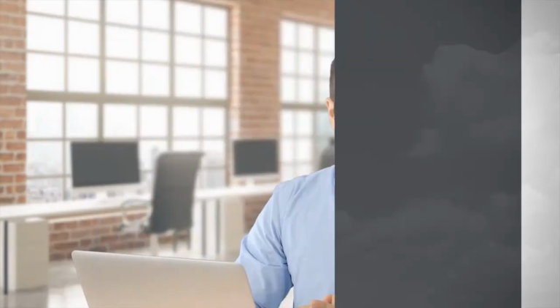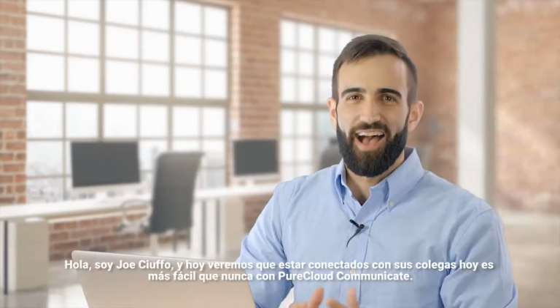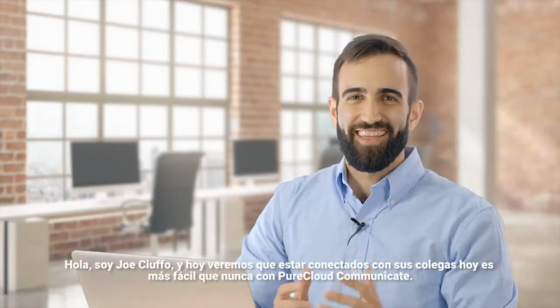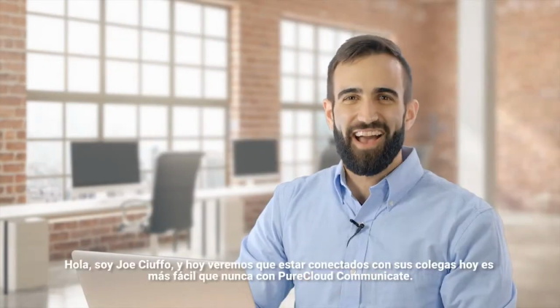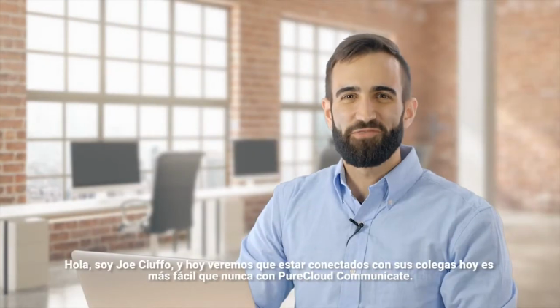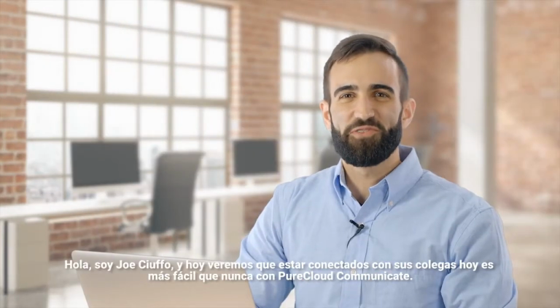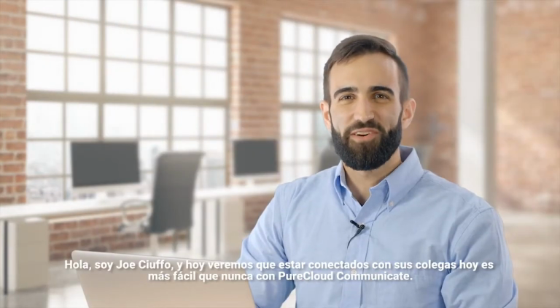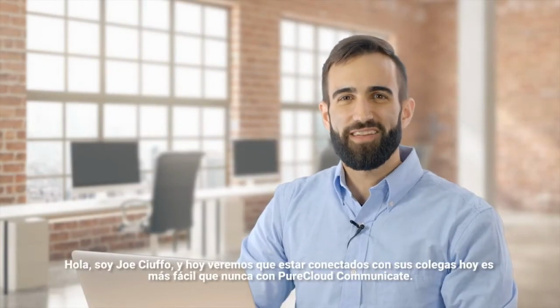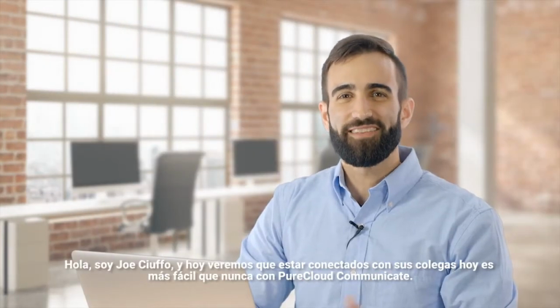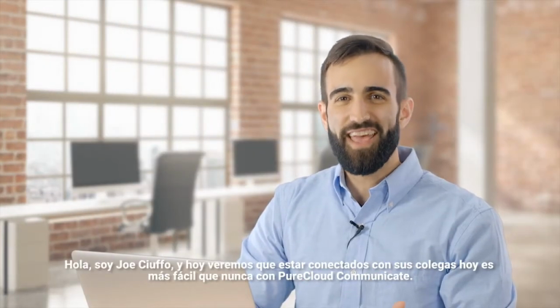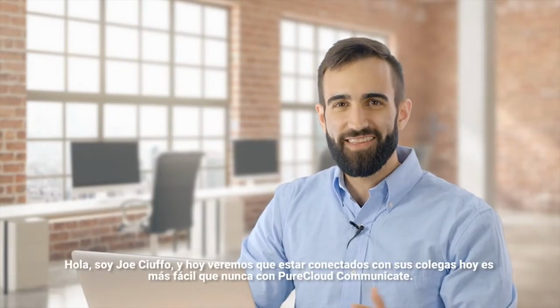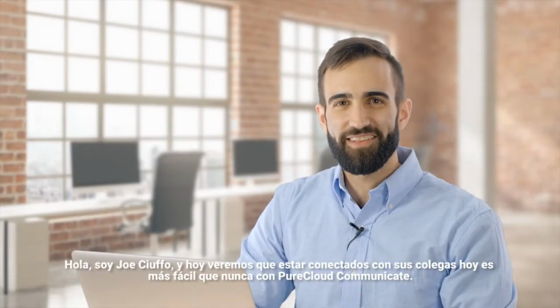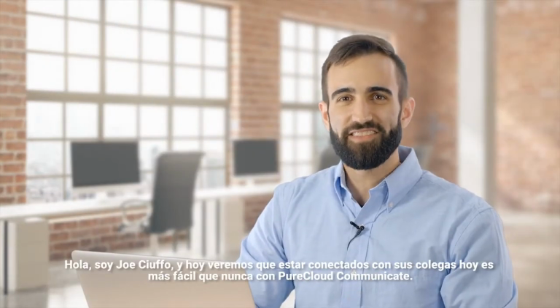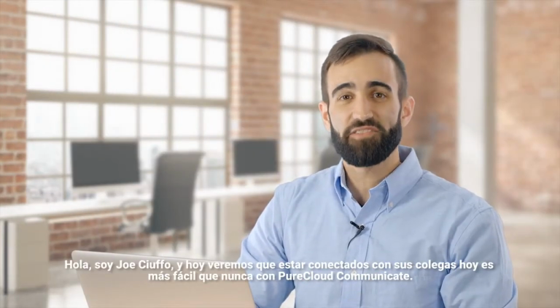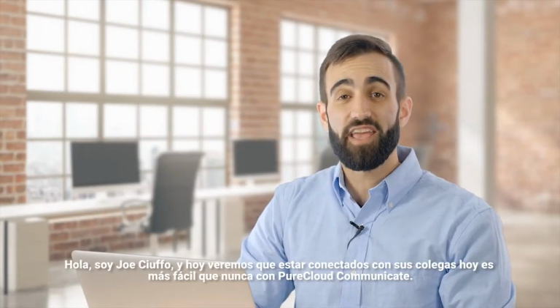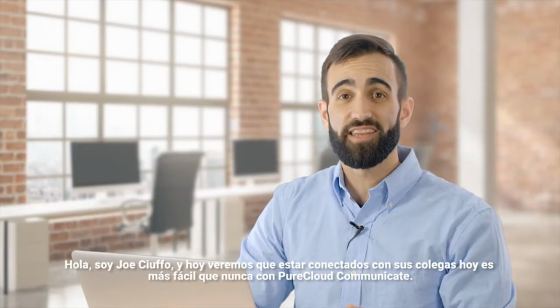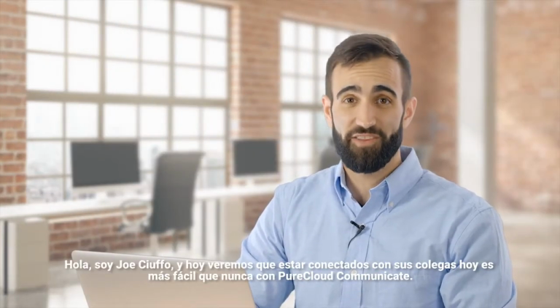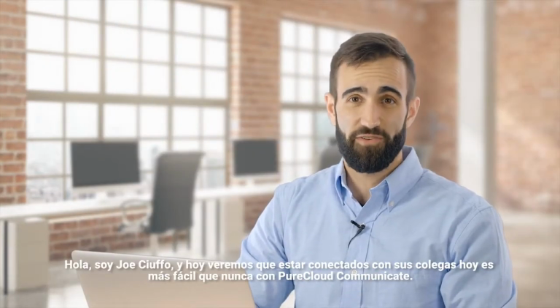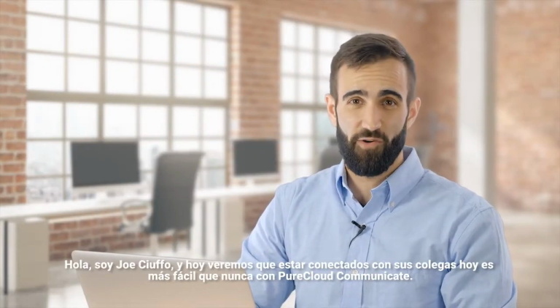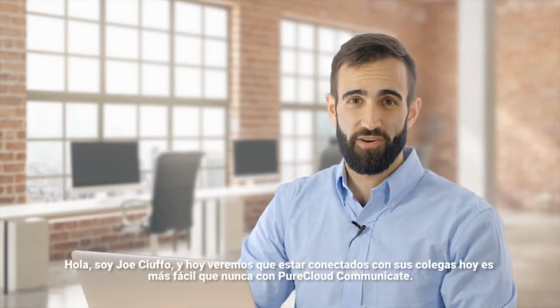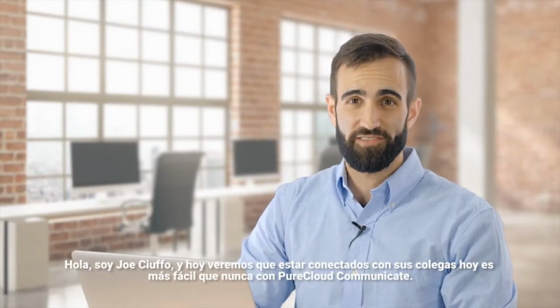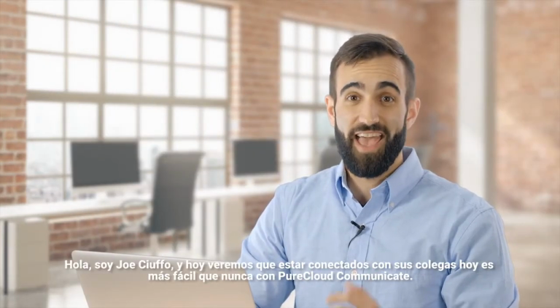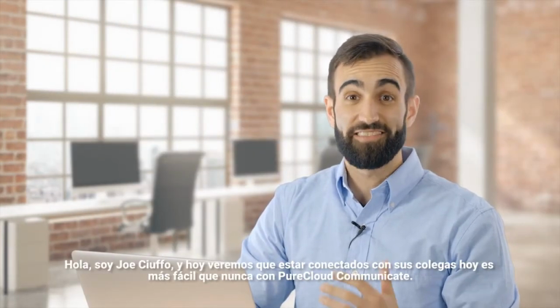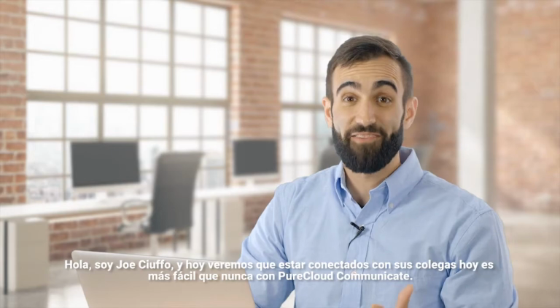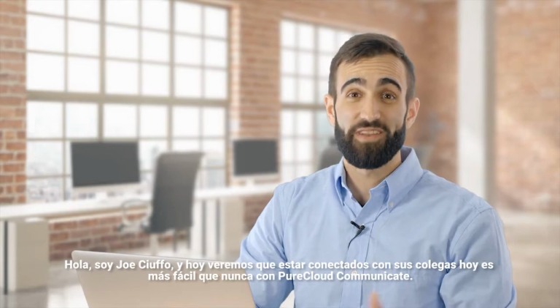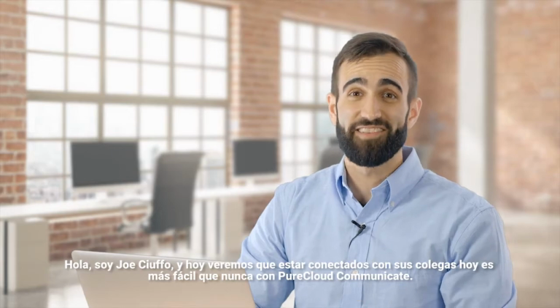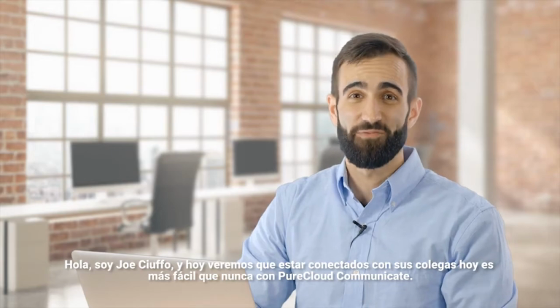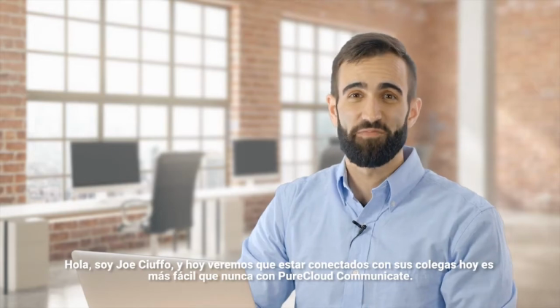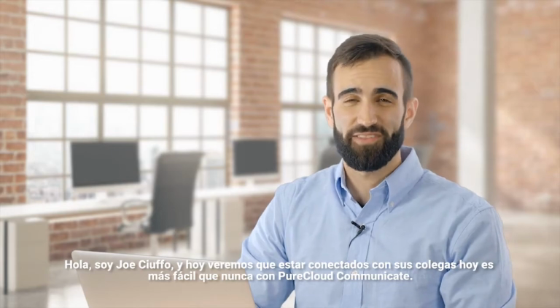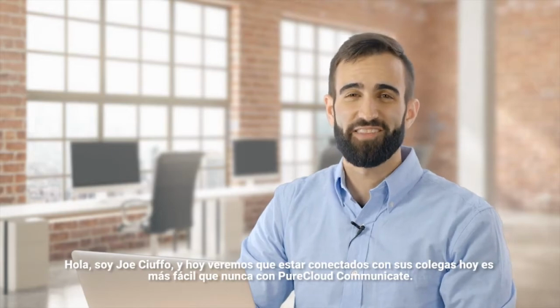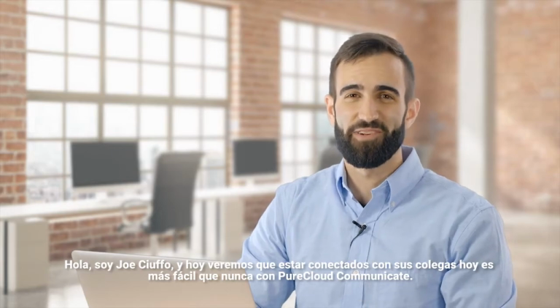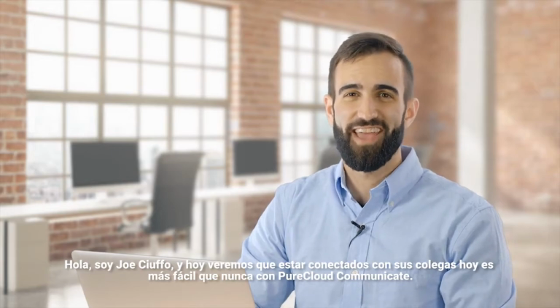Hi, I'm Joe Shufo and today let's see how staying connected with your co-workers has never been easier with PureCloud Communicate.